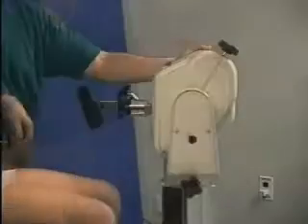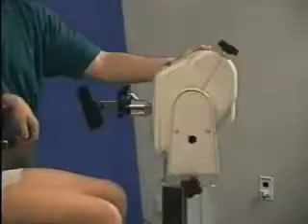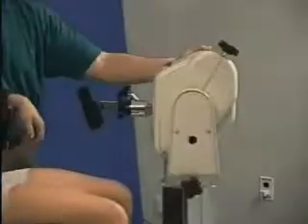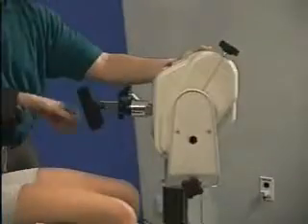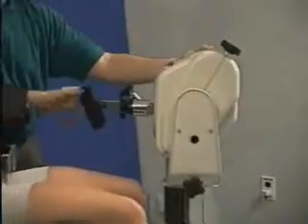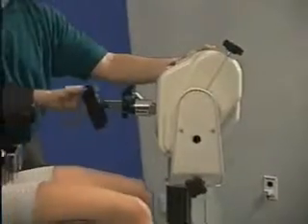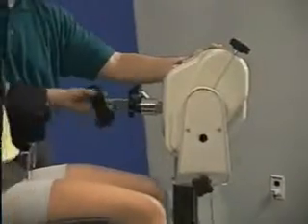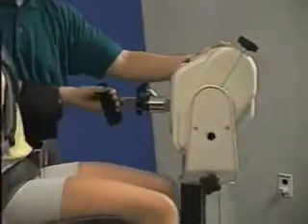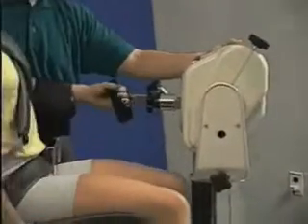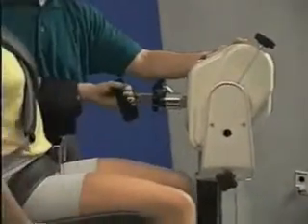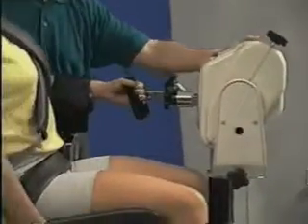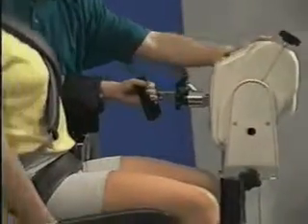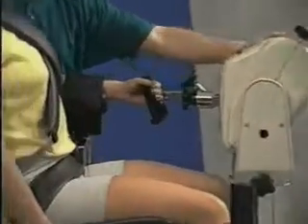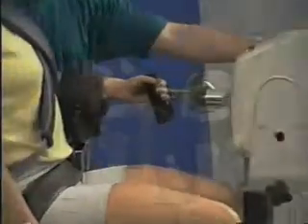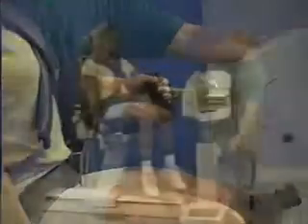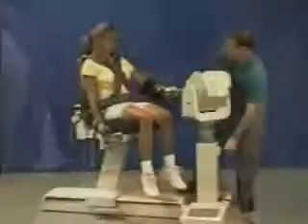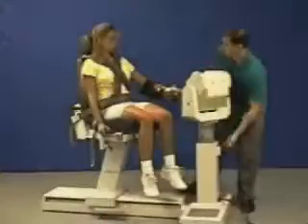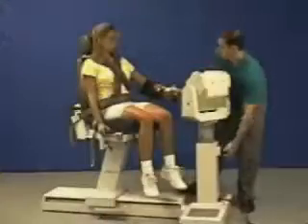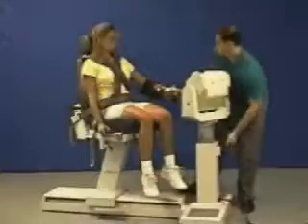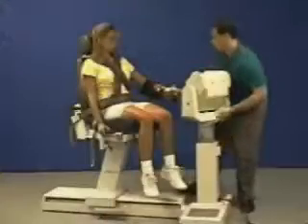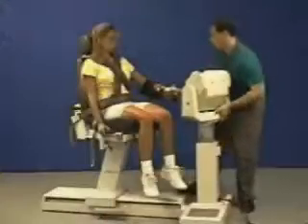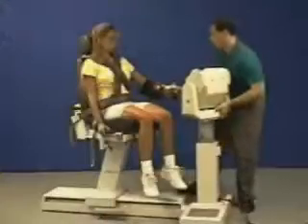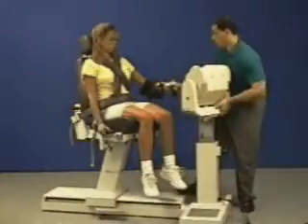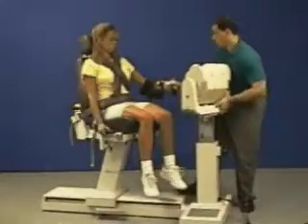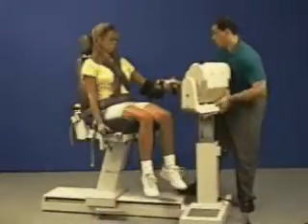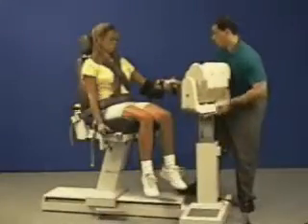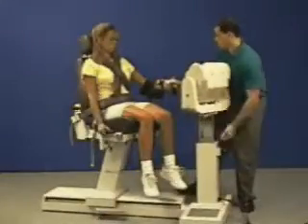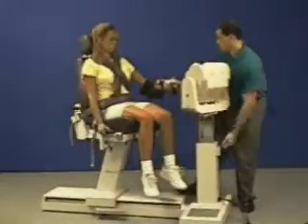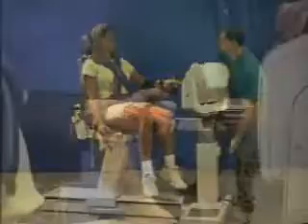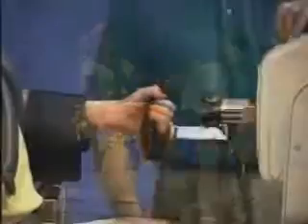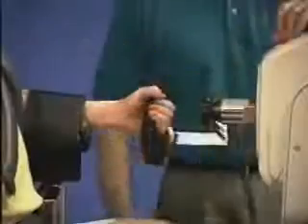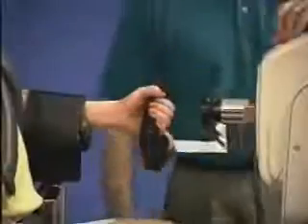Move patient in, make any necessary adjustments, and set range of motion stops.